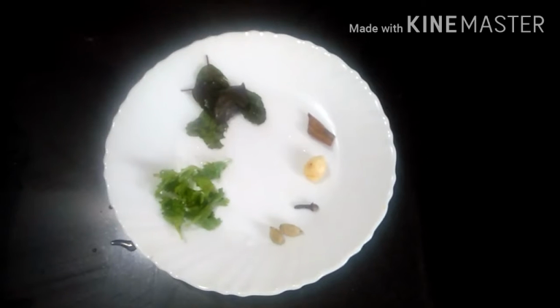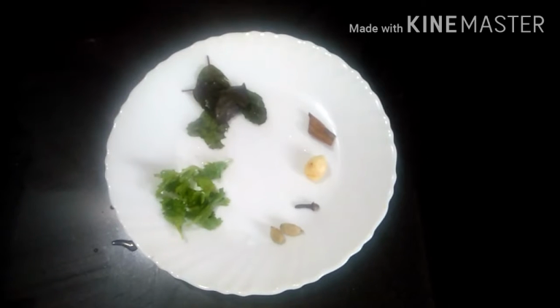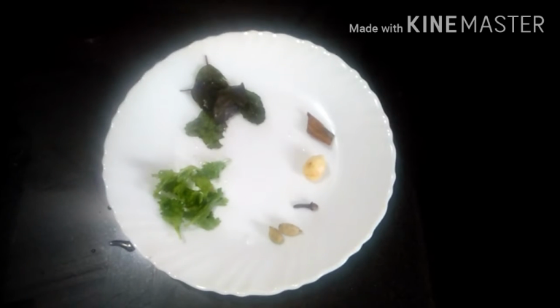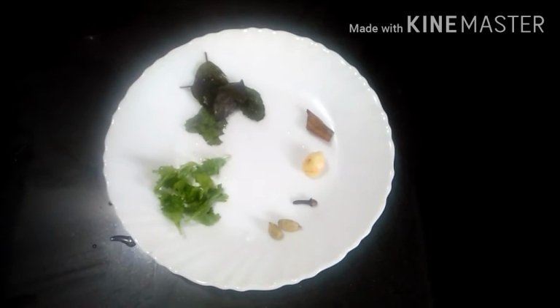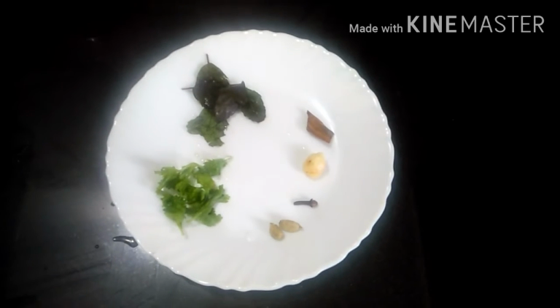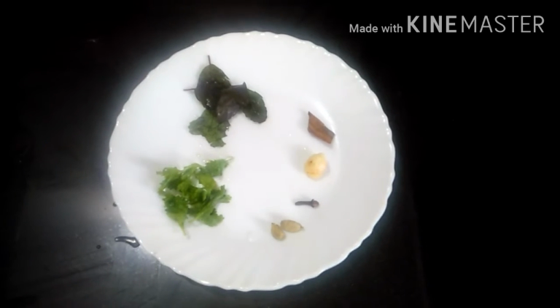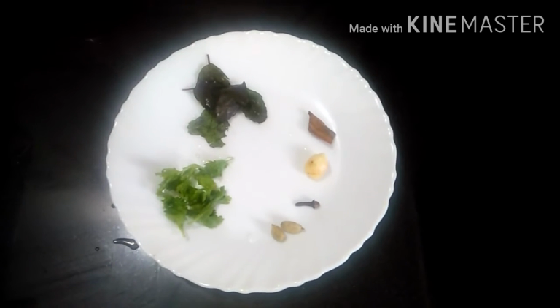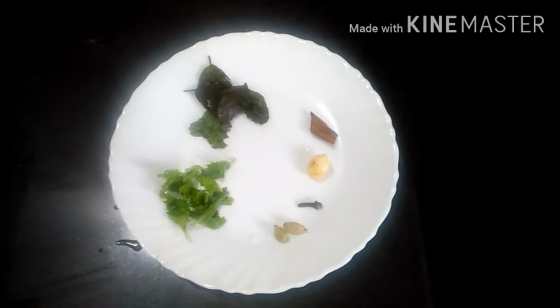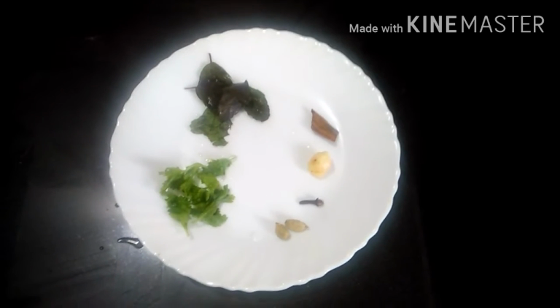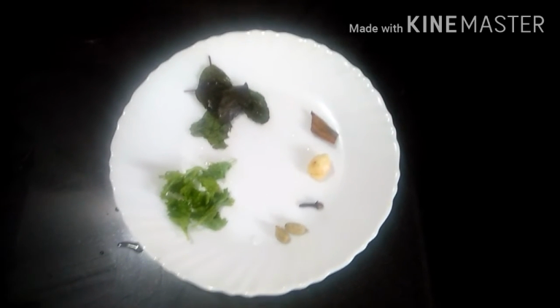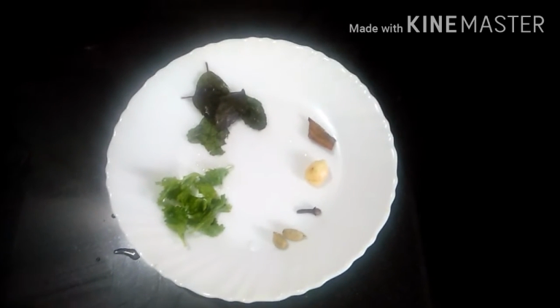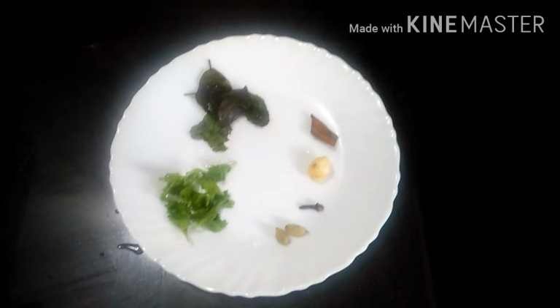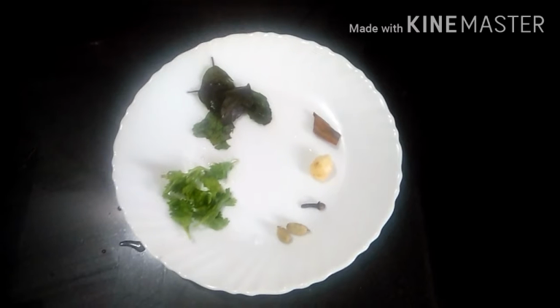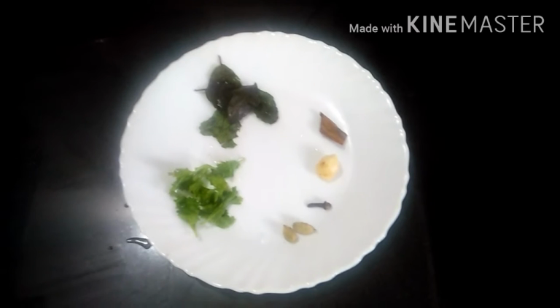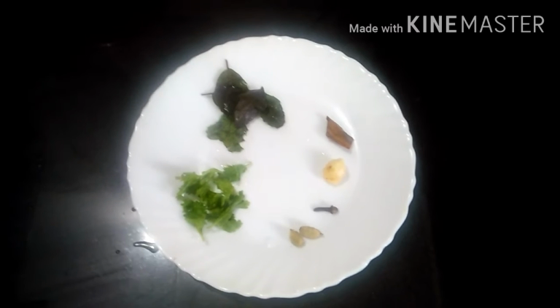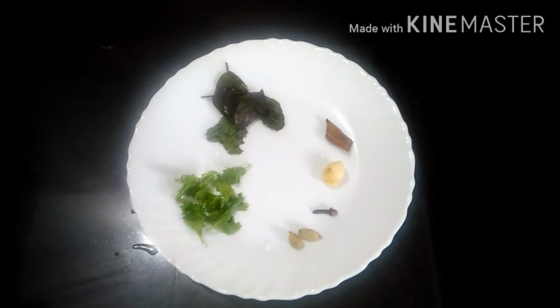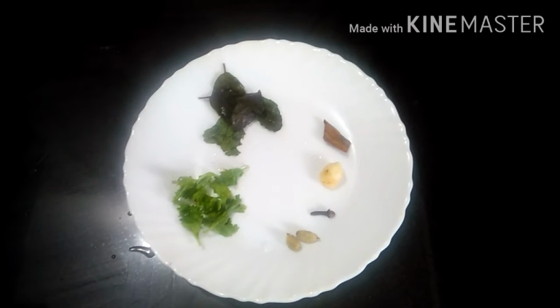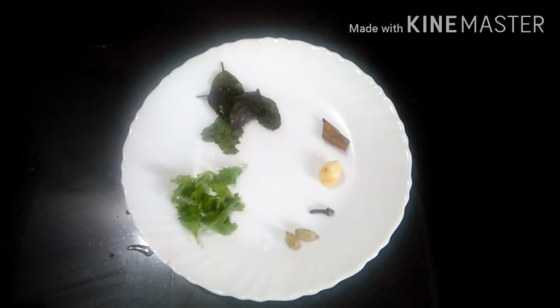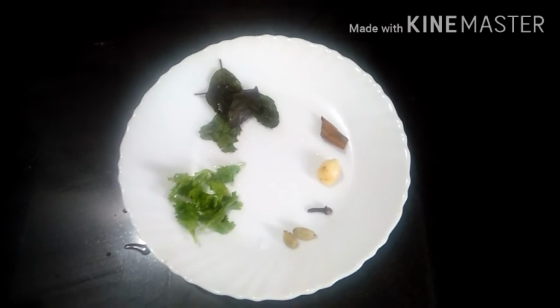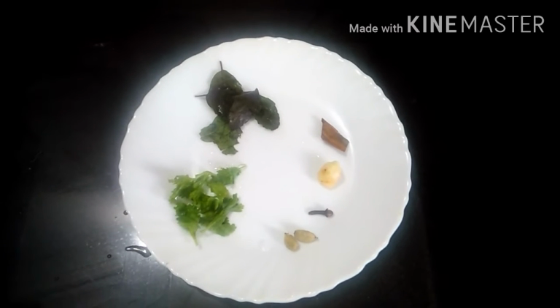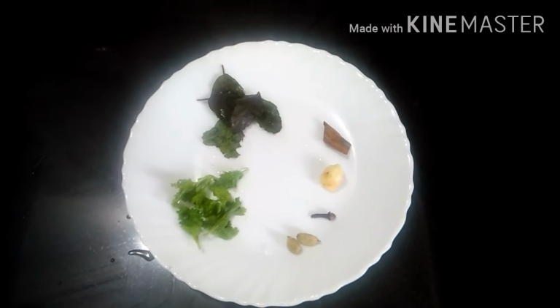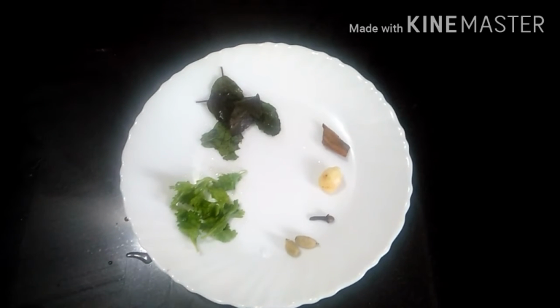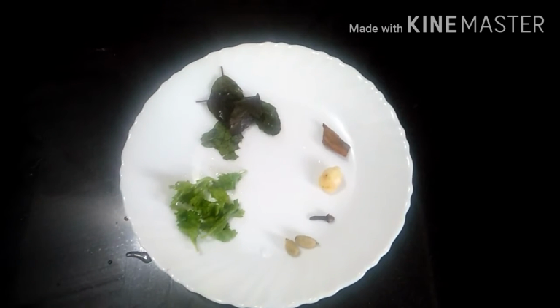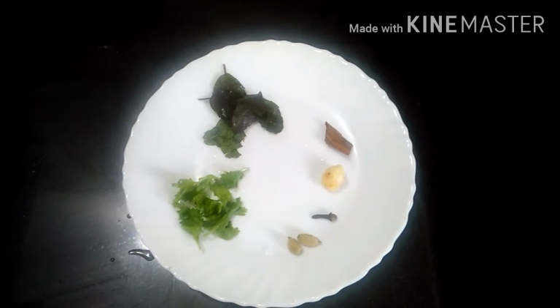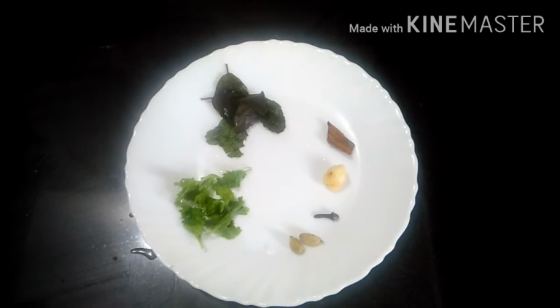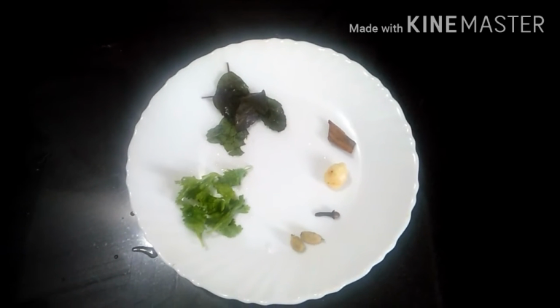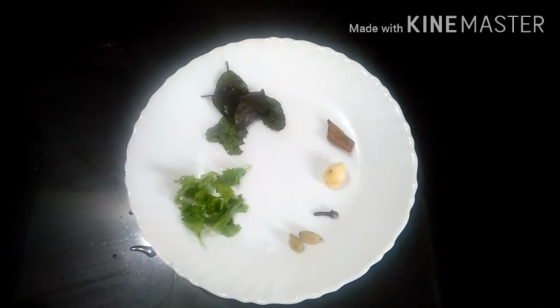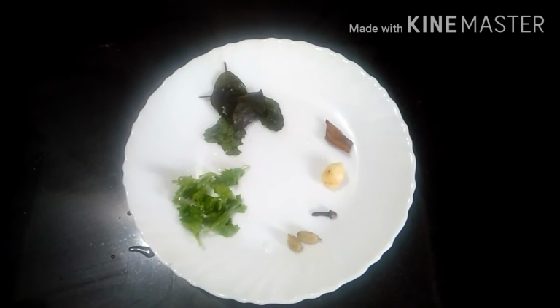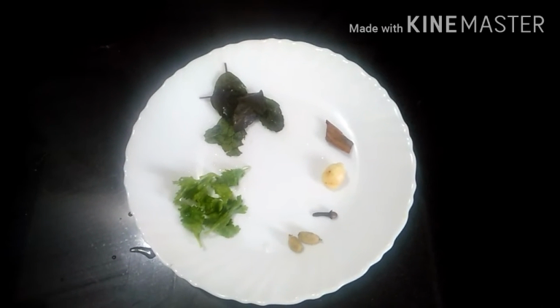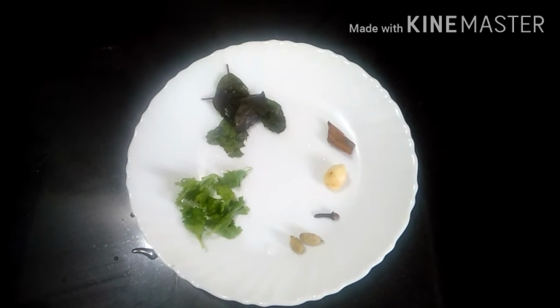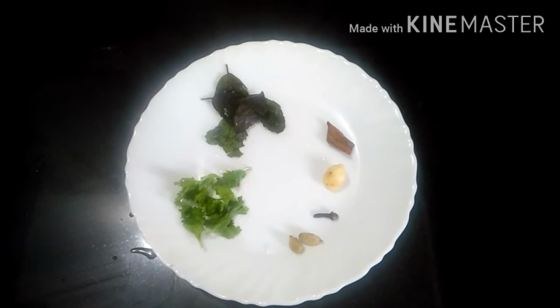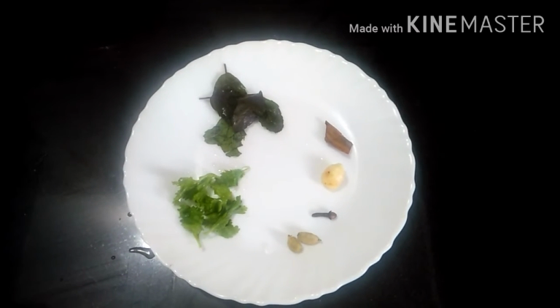Hi Friends! Today I am going to make a tasty recipe.